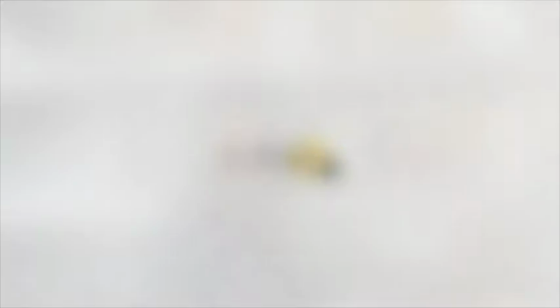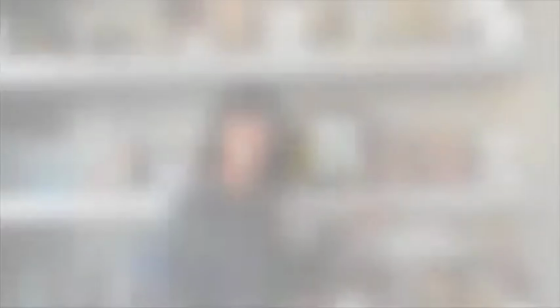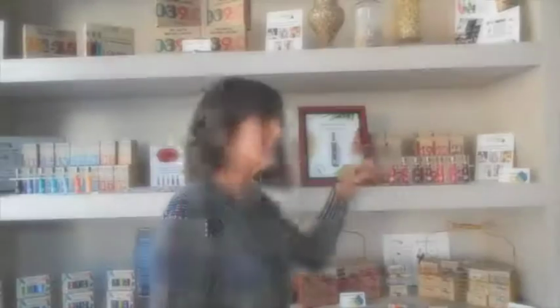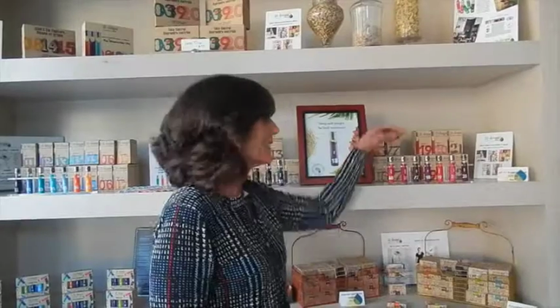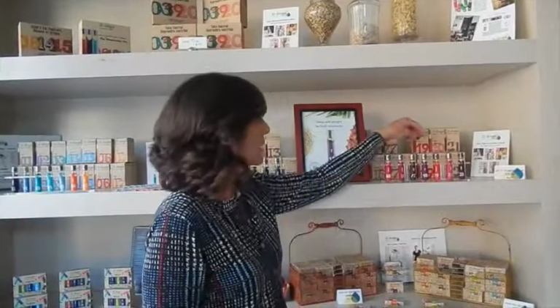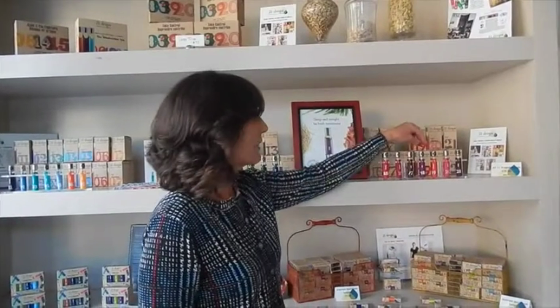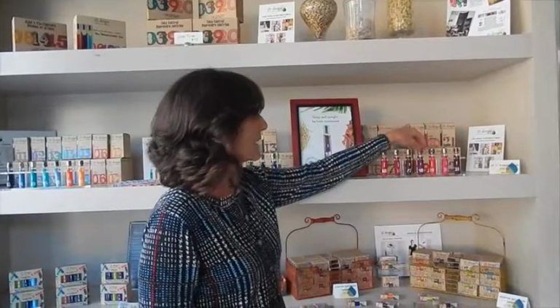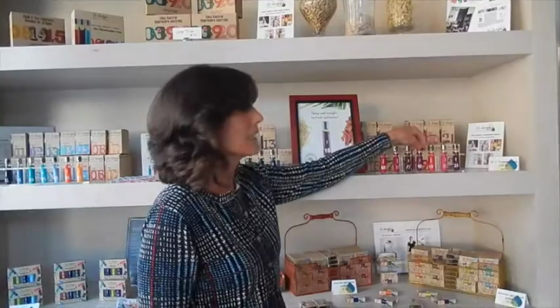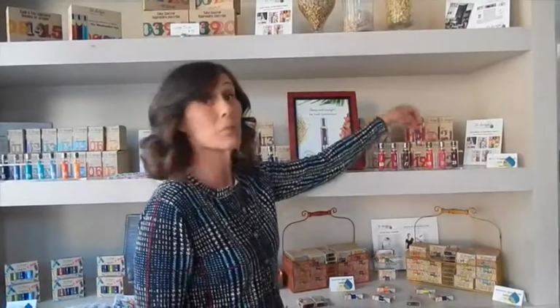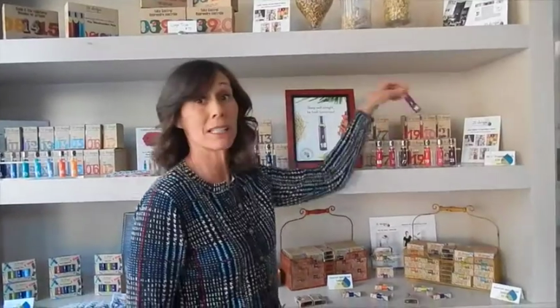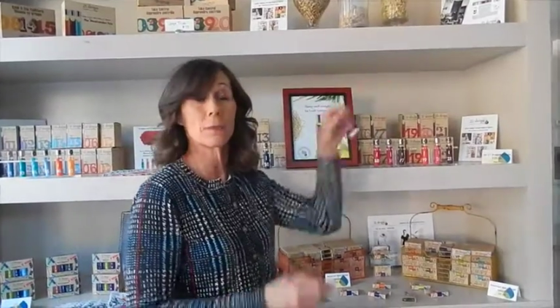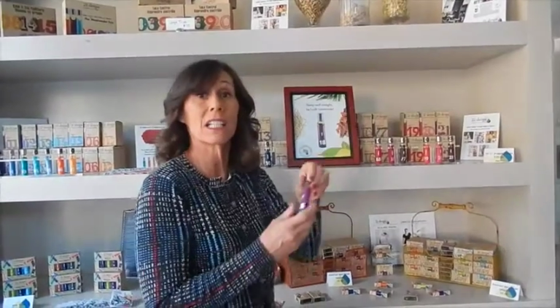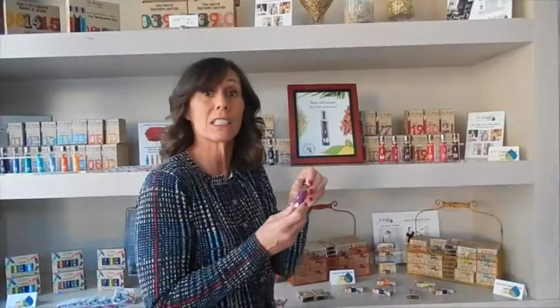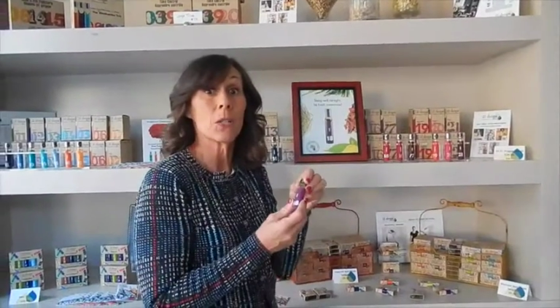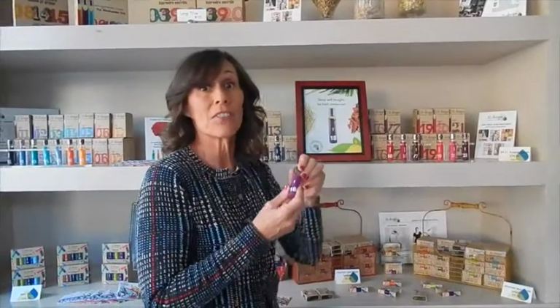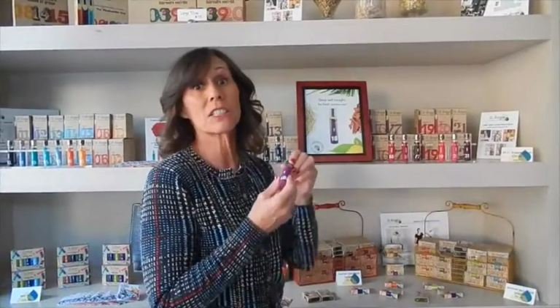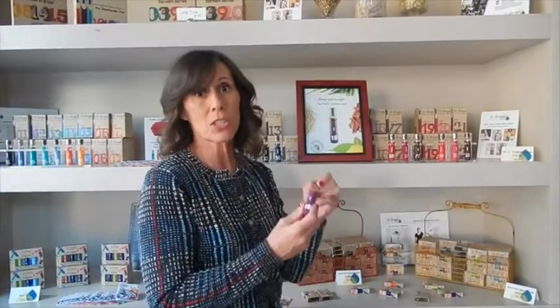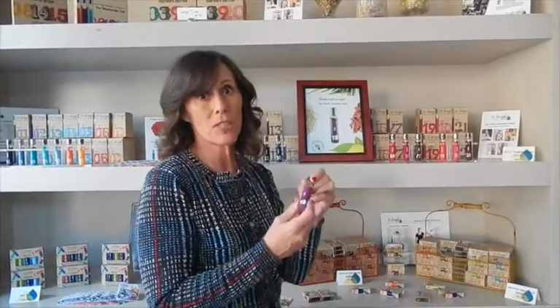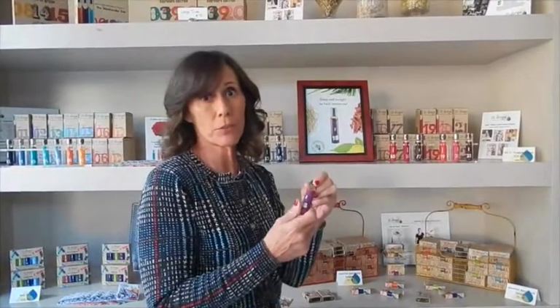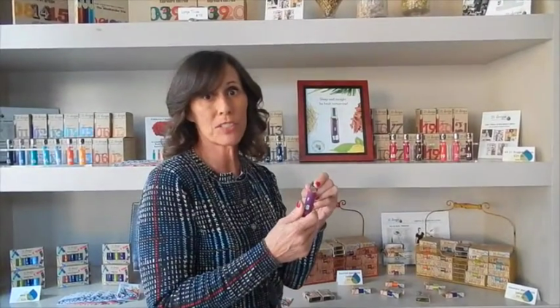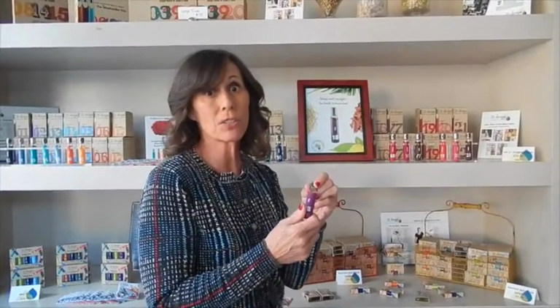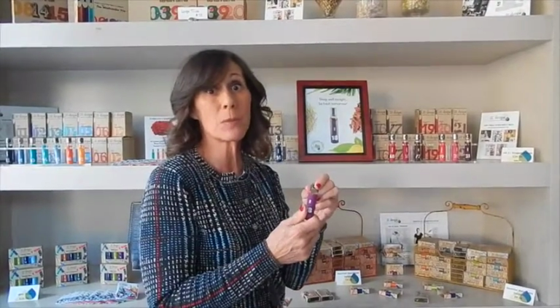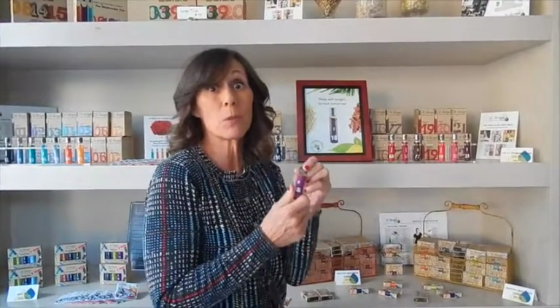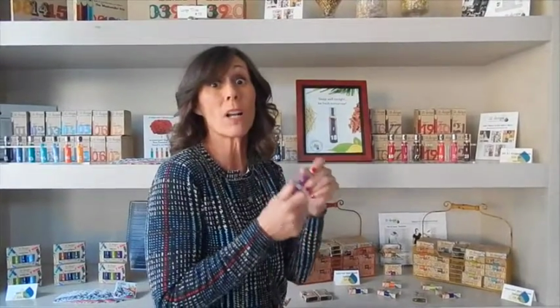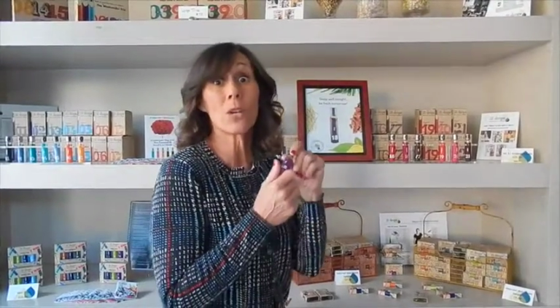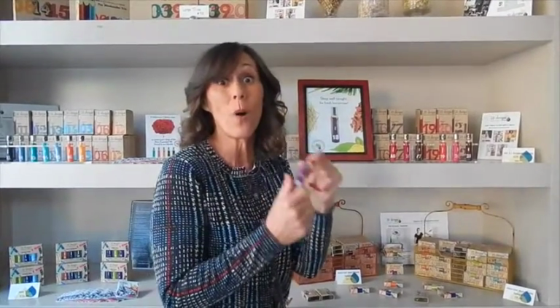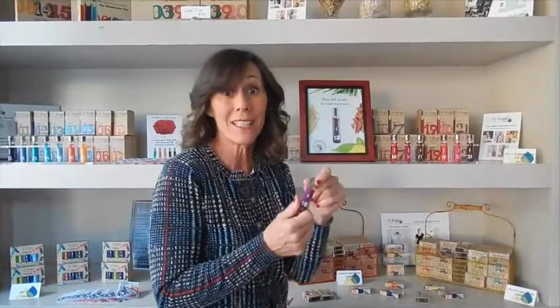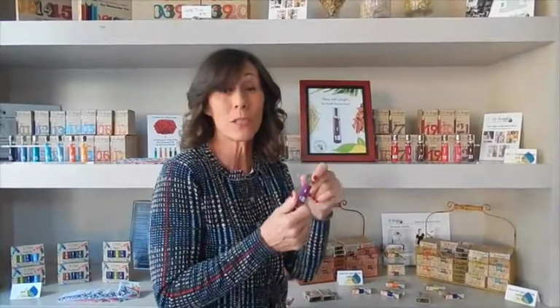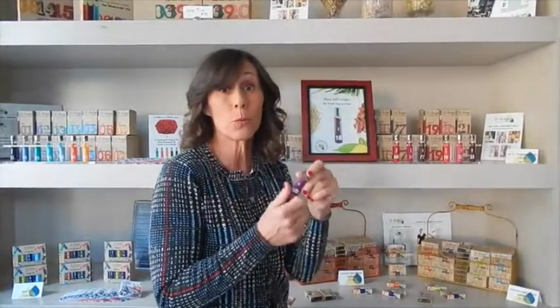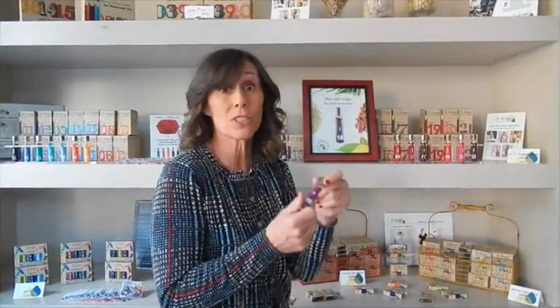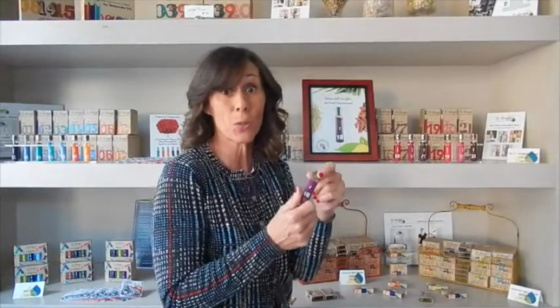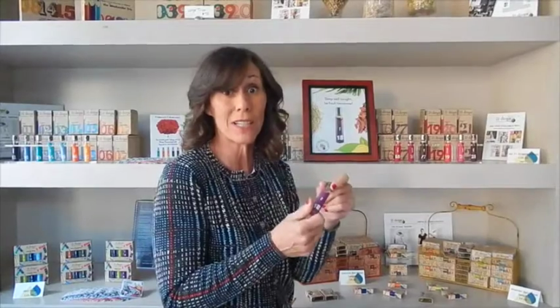We're going to talk about the sleep blend because we've had such wonderful results and people want to know why it works so well.